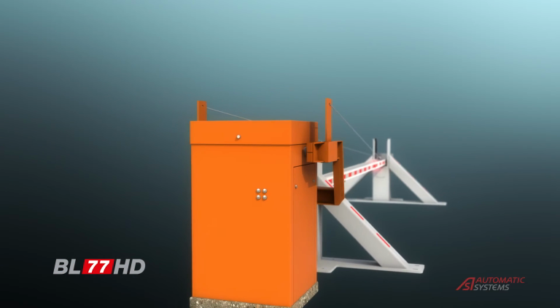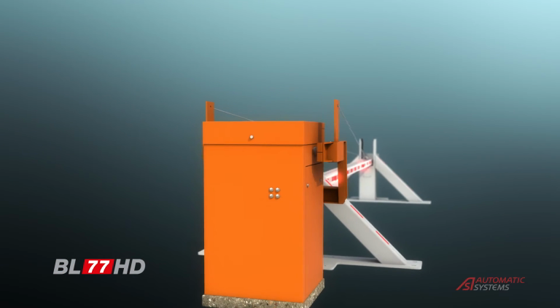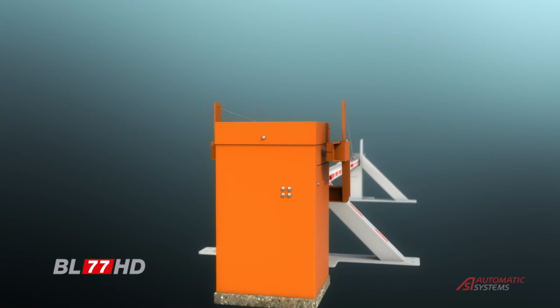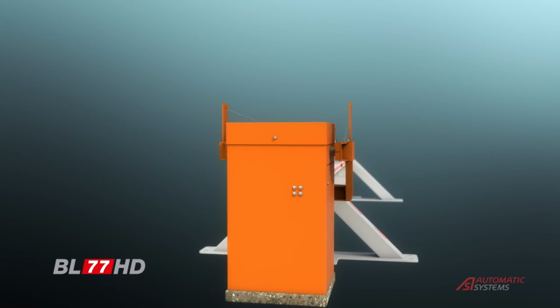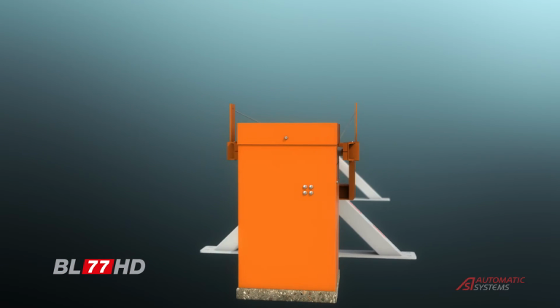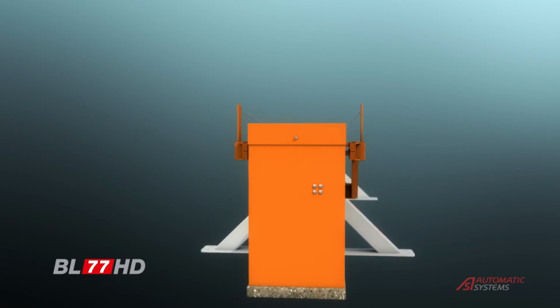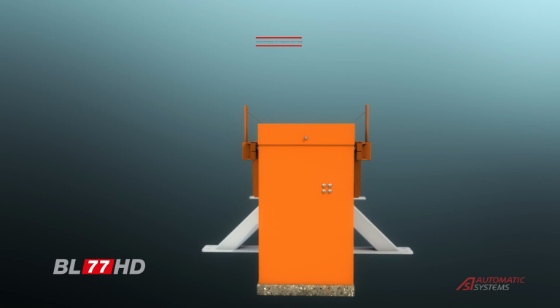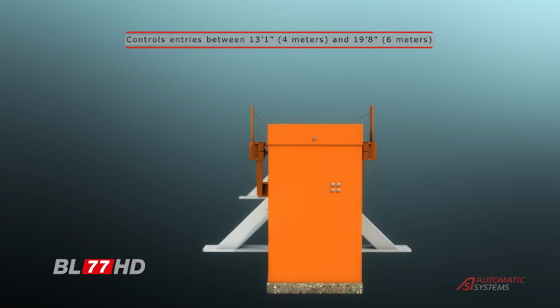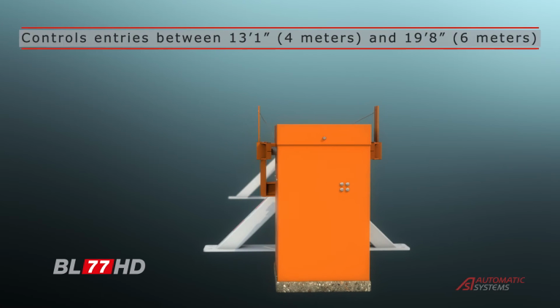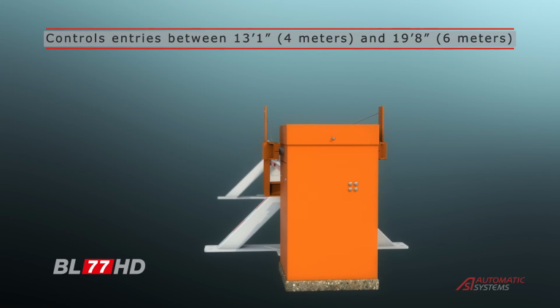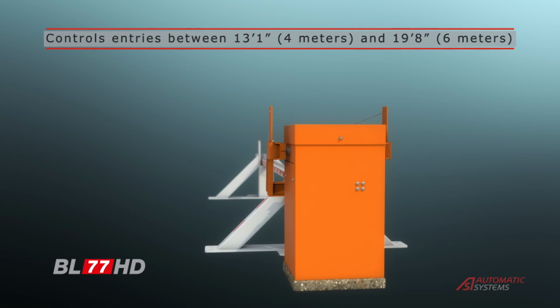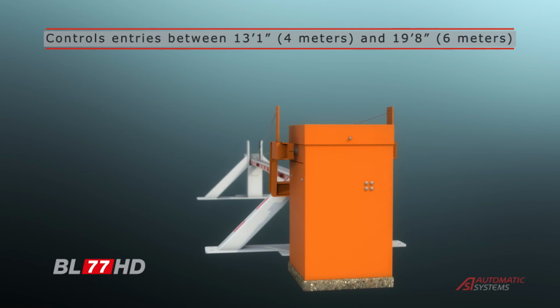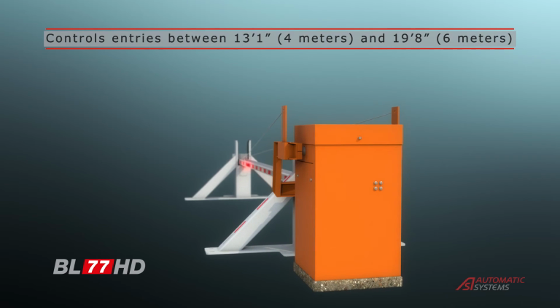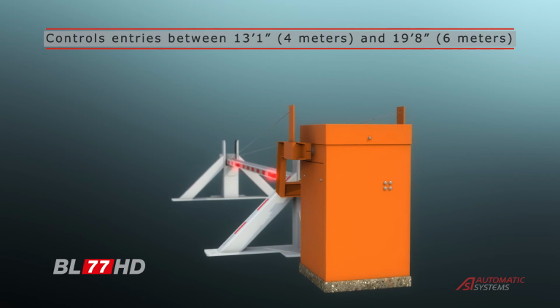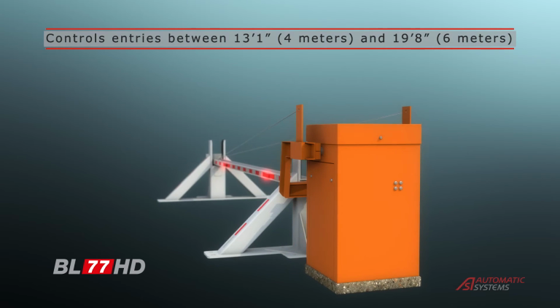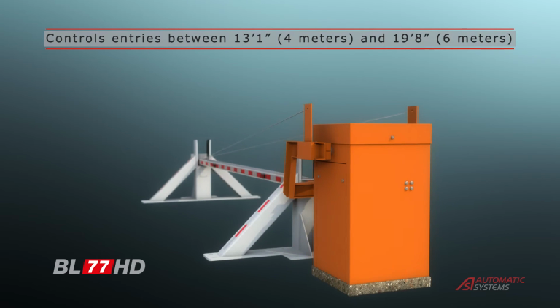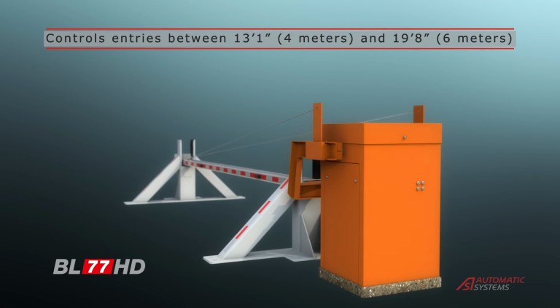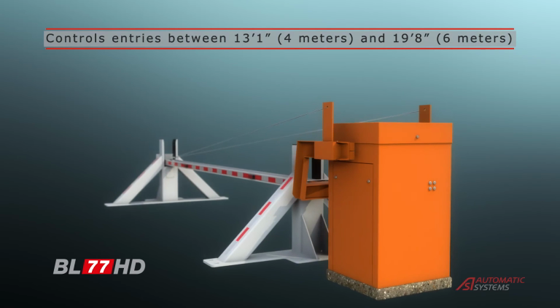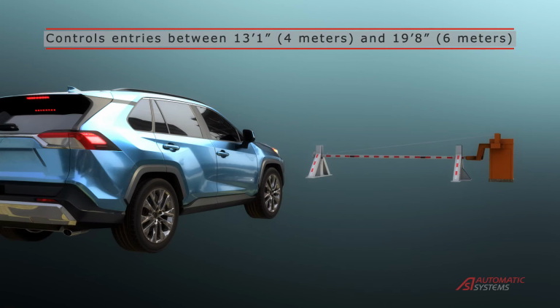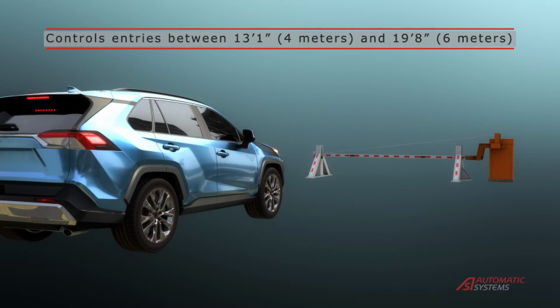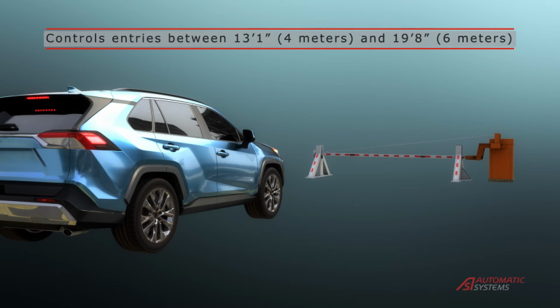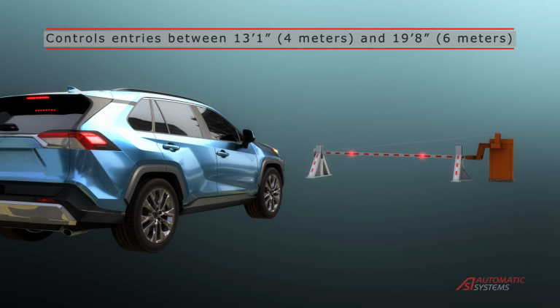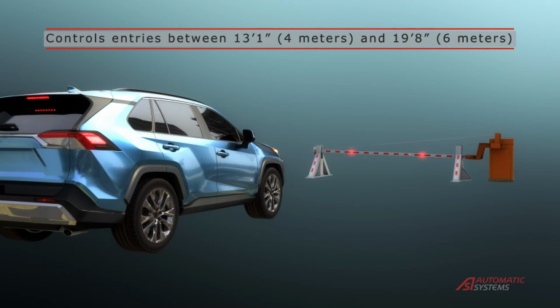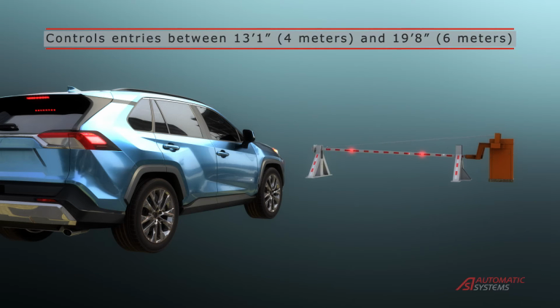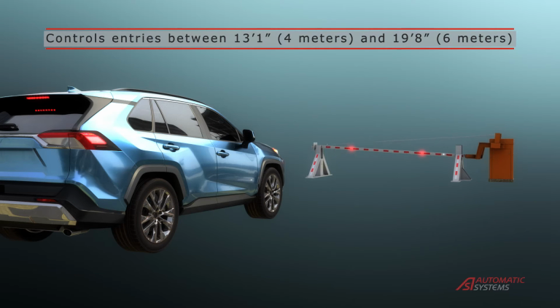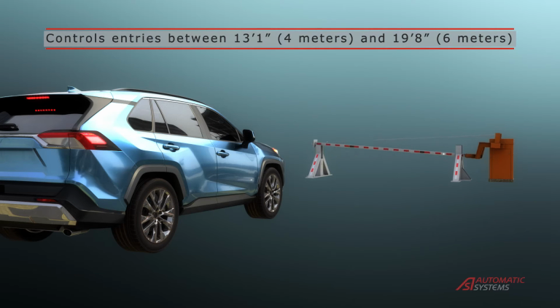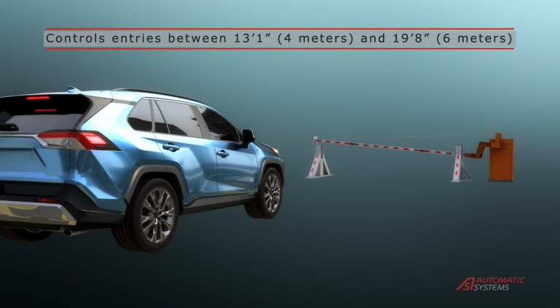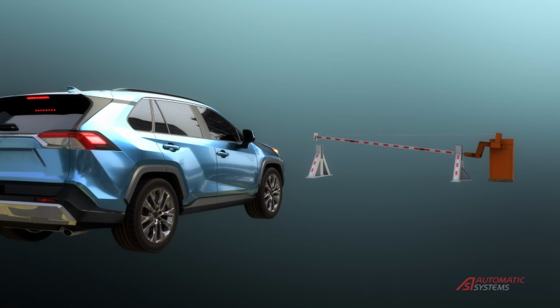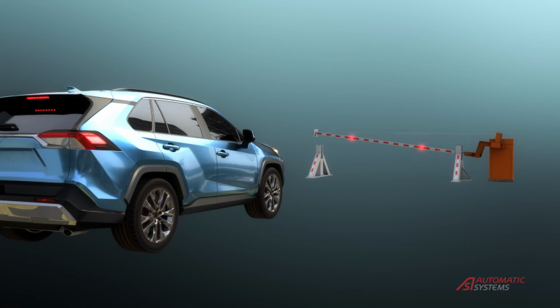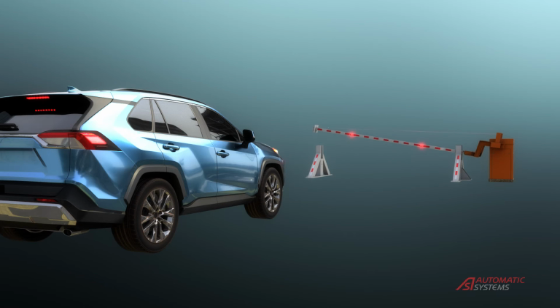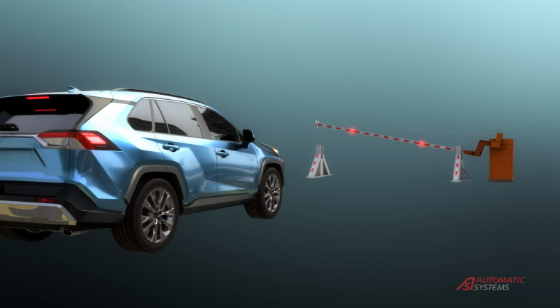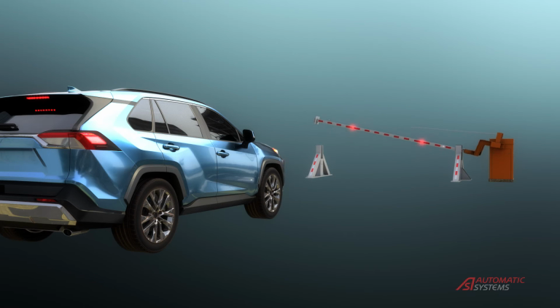The BL67HD gate has an elevating beam central arm. This unique design prevents unauthorized vehicles from gaining access.